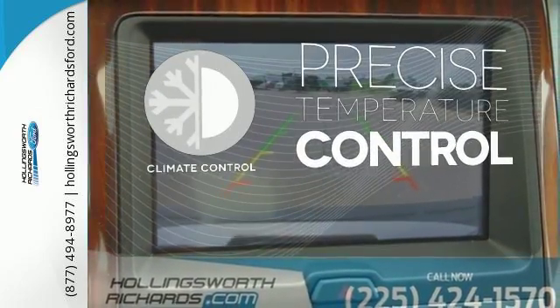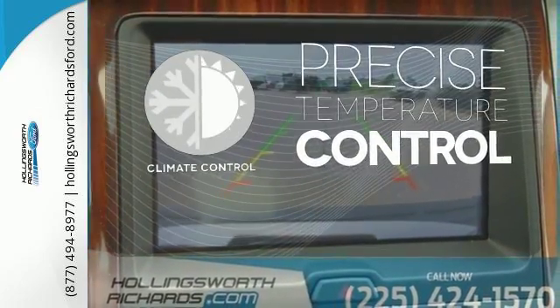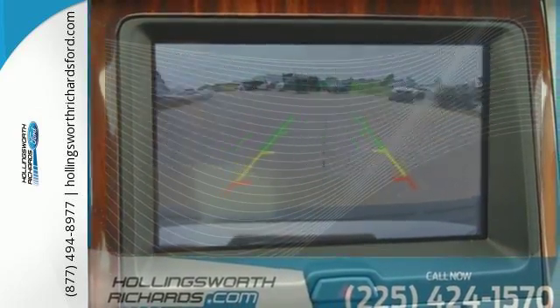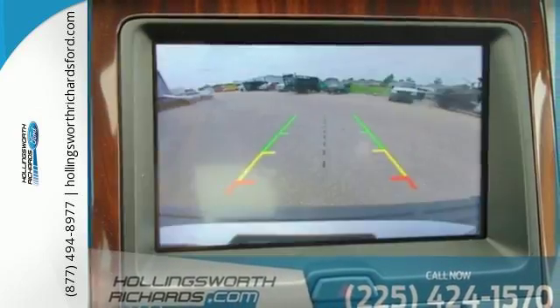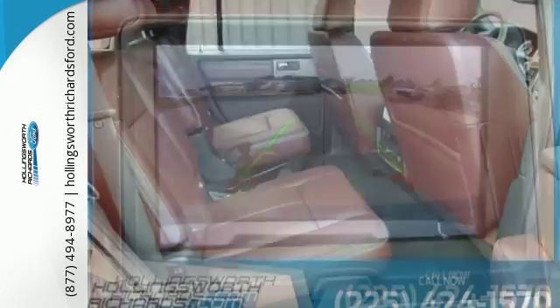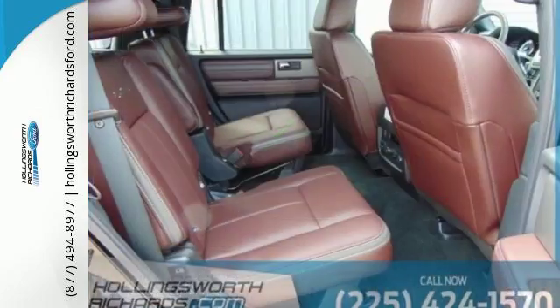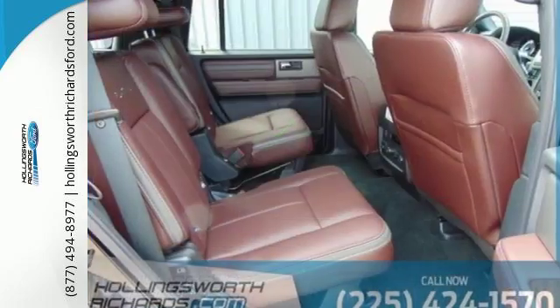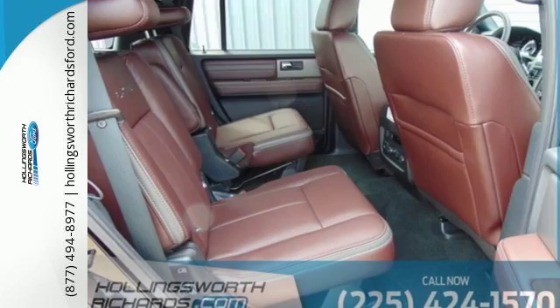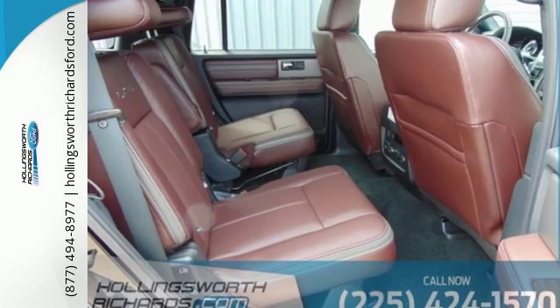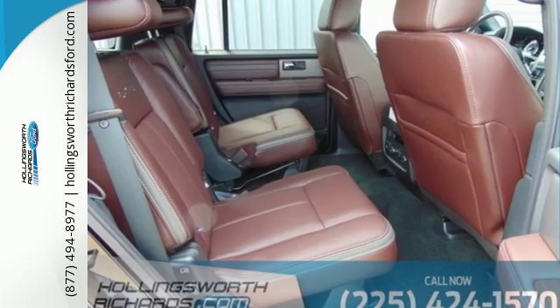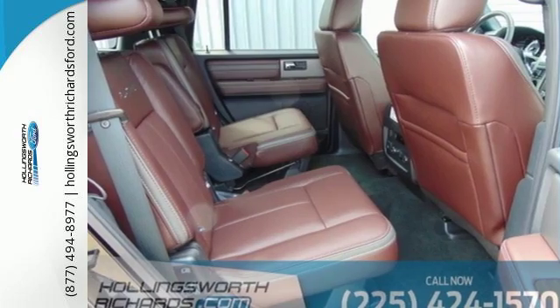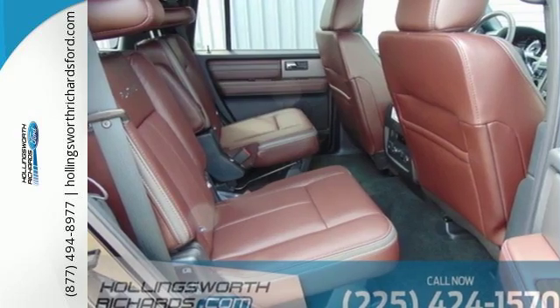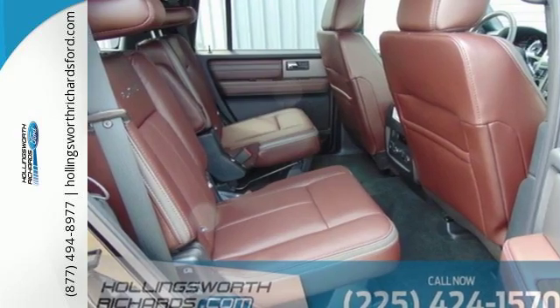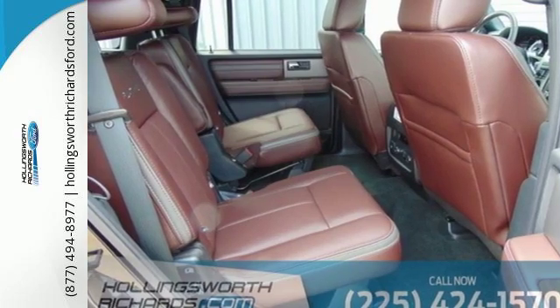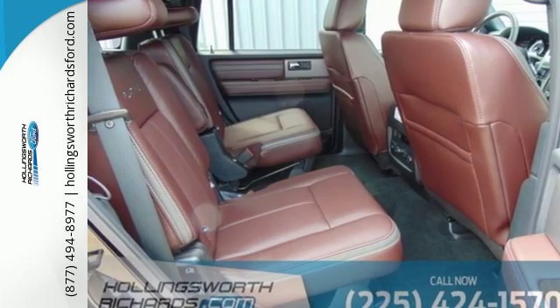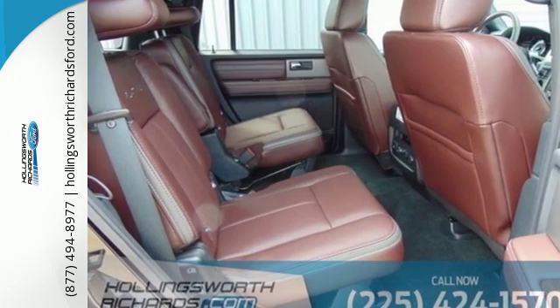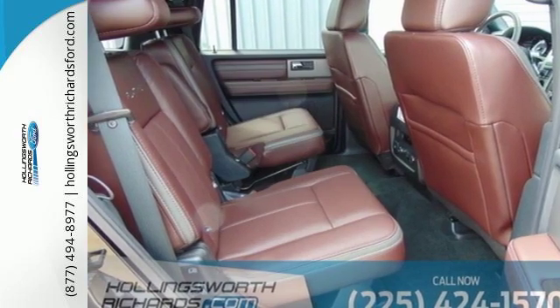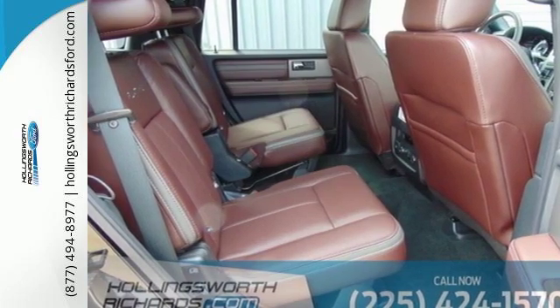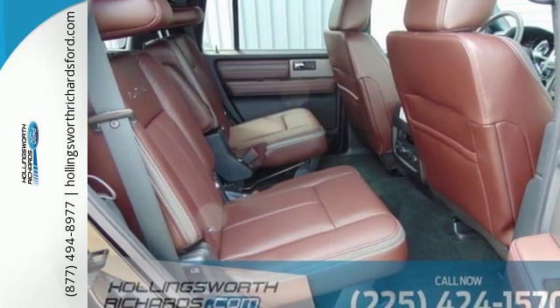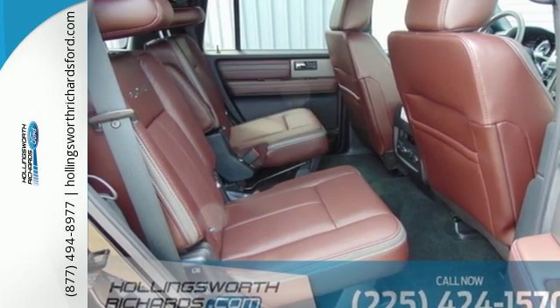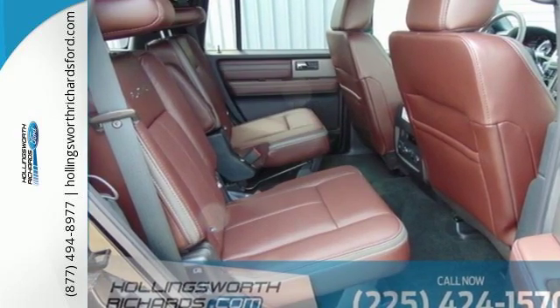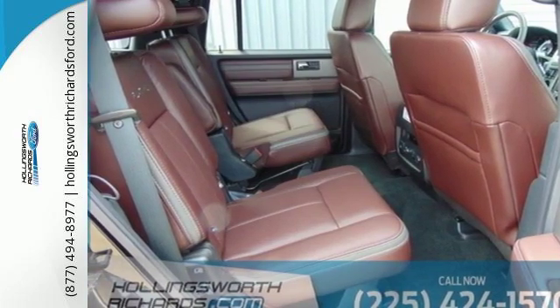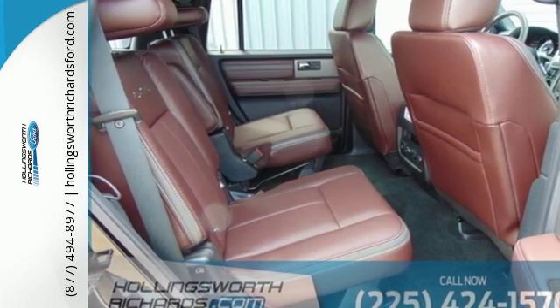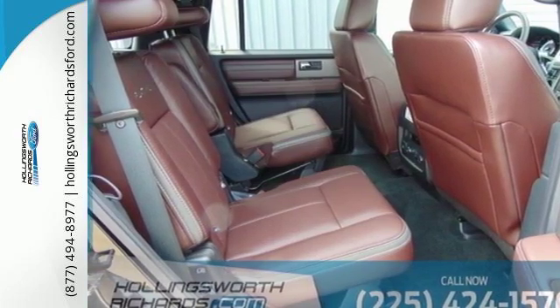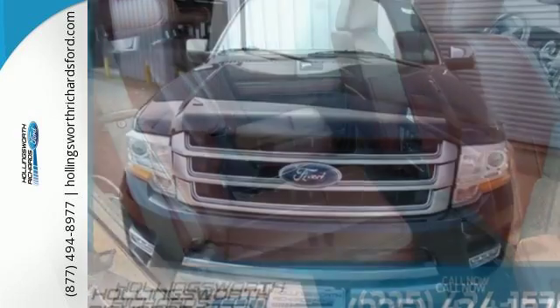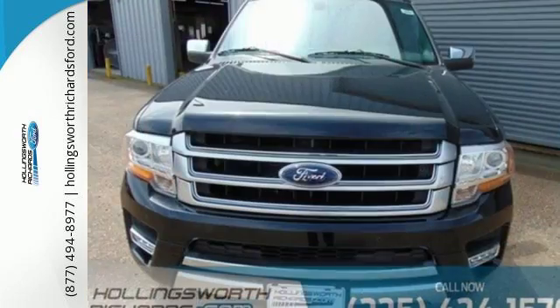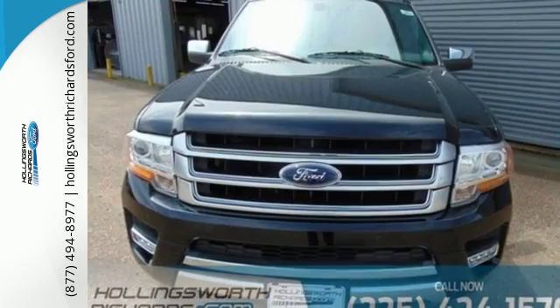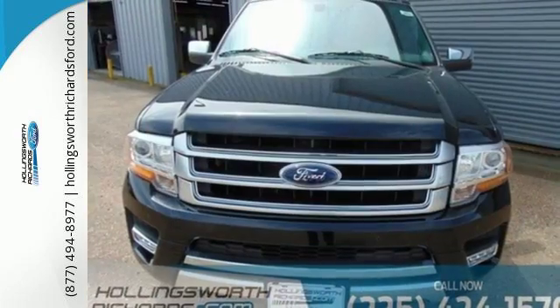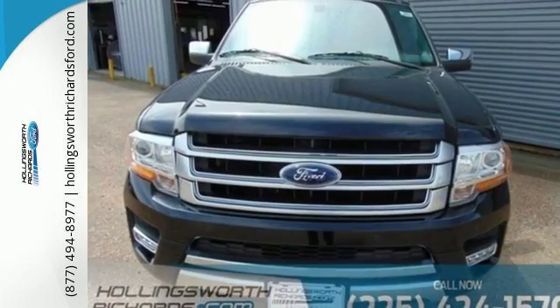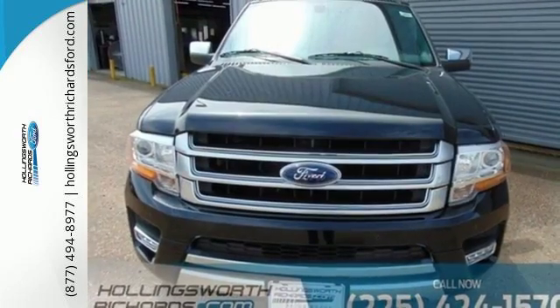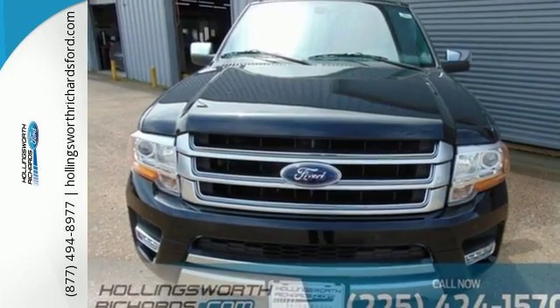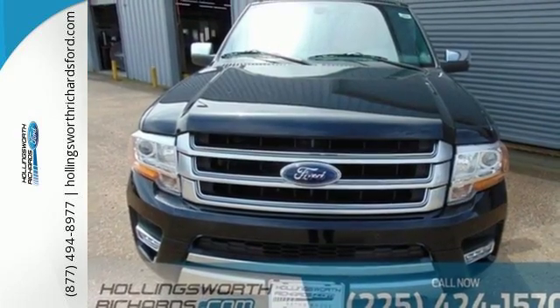Every weekend adventure is now possible in this 2016 Ford Expedition. Take it for a test drive today.